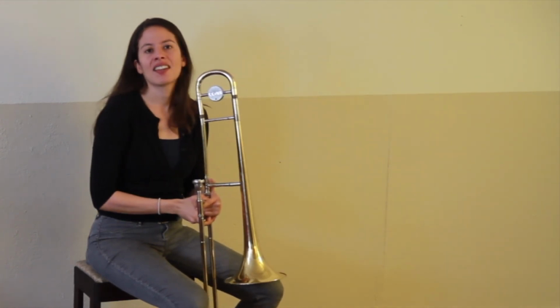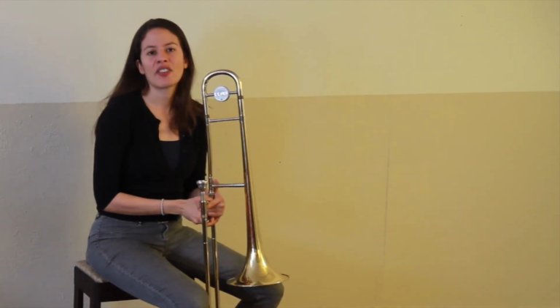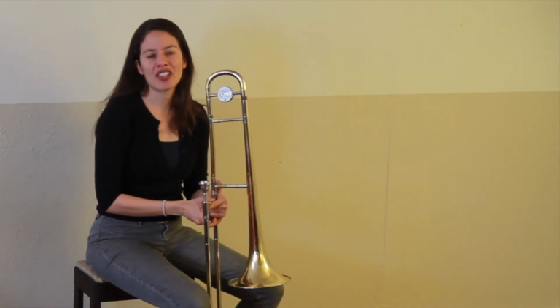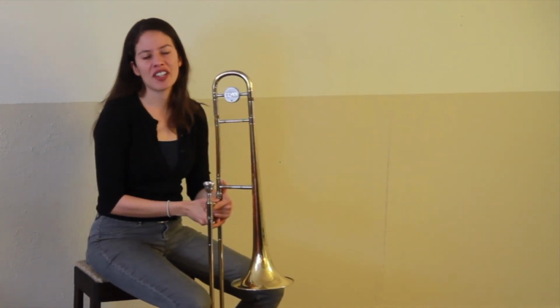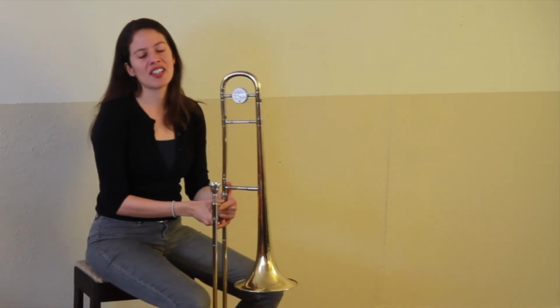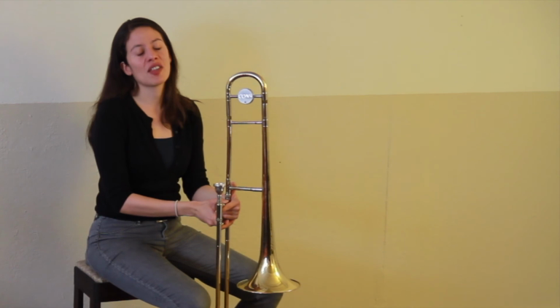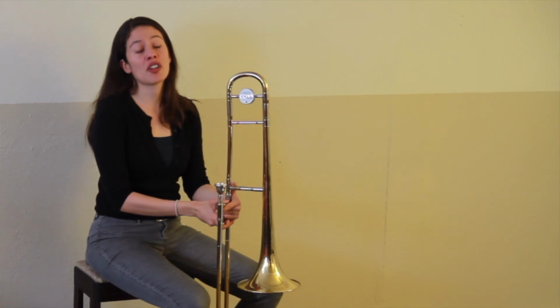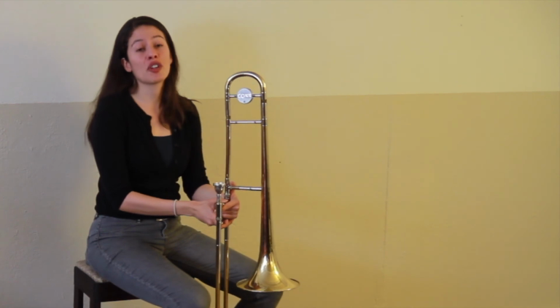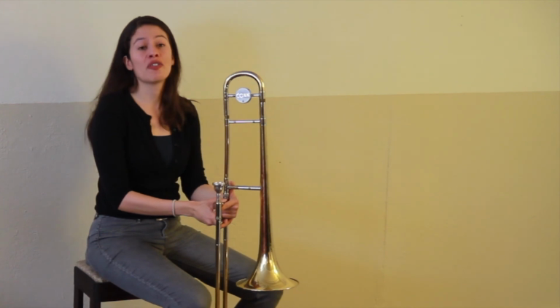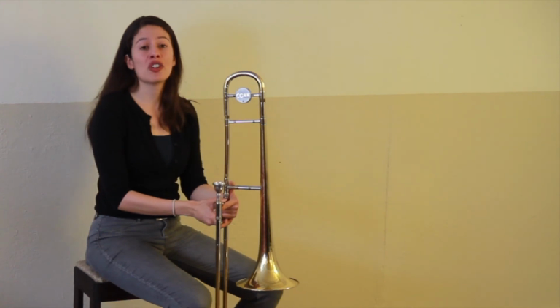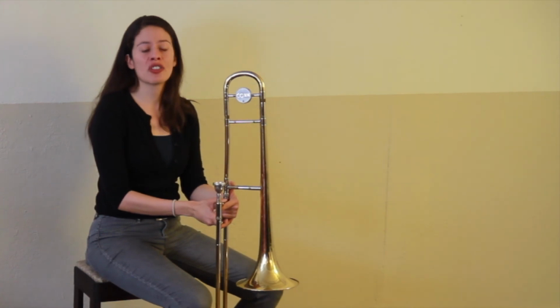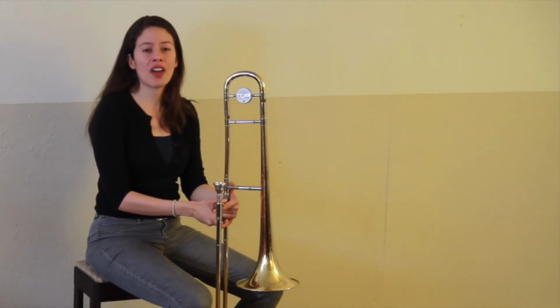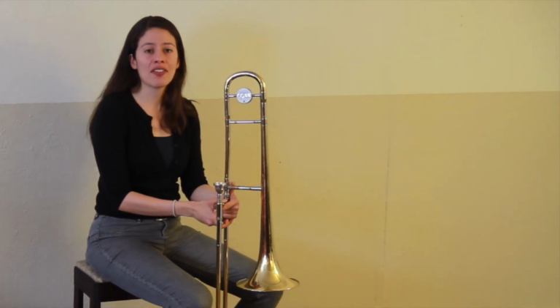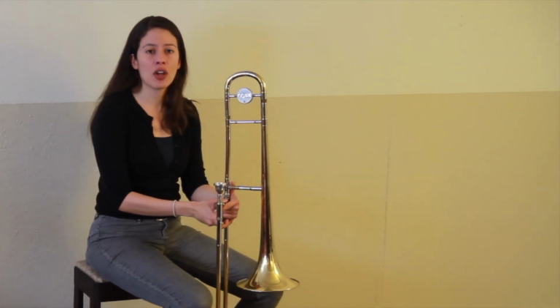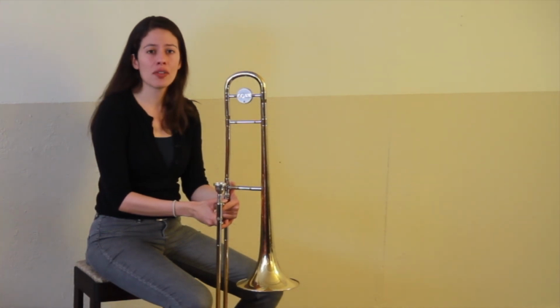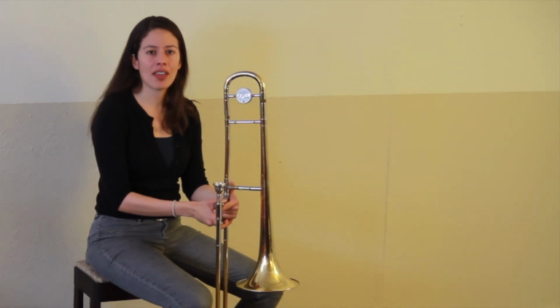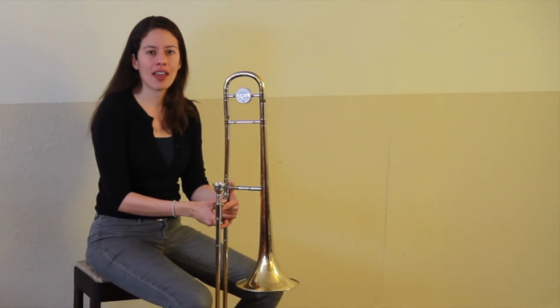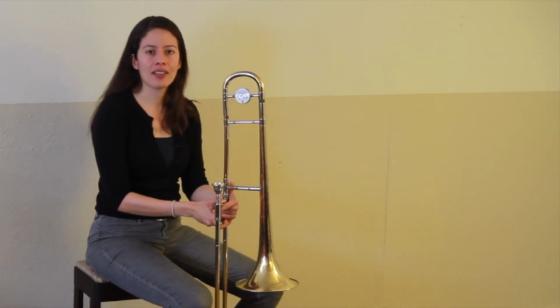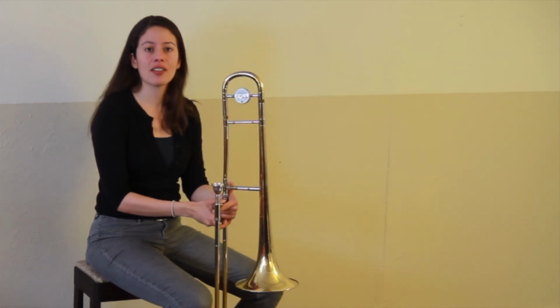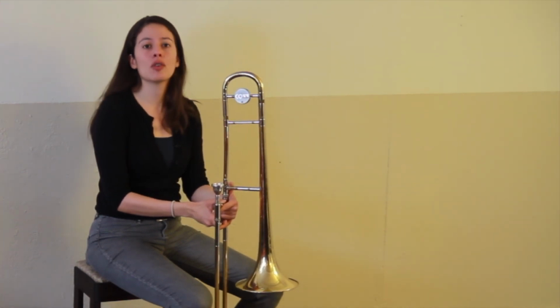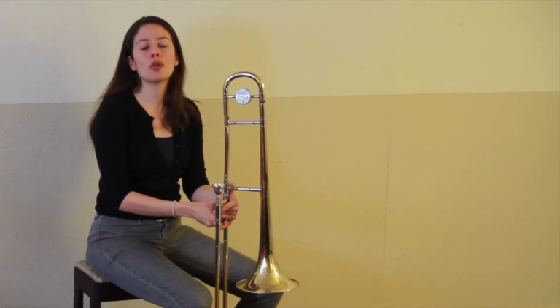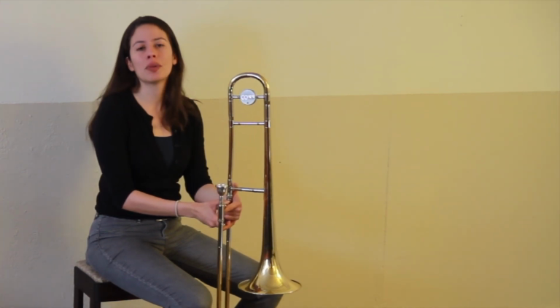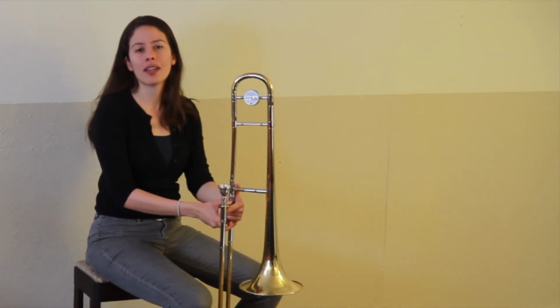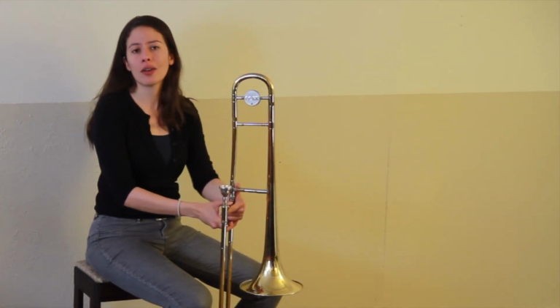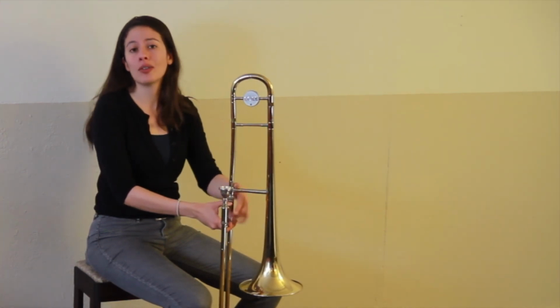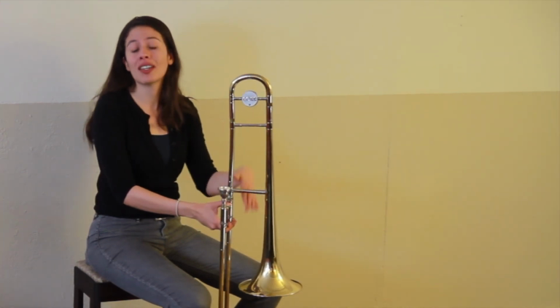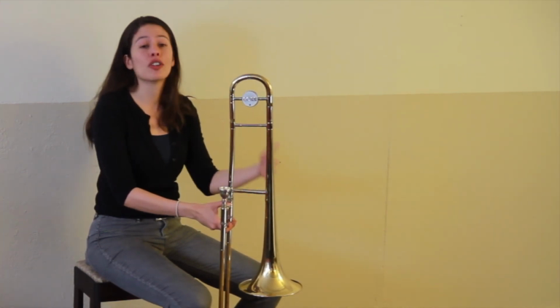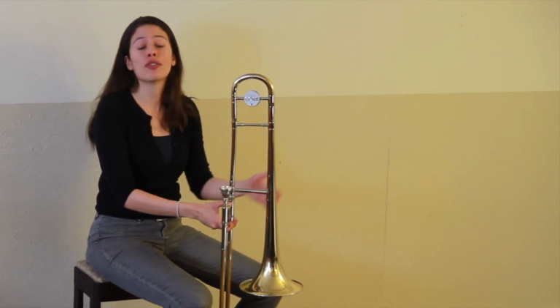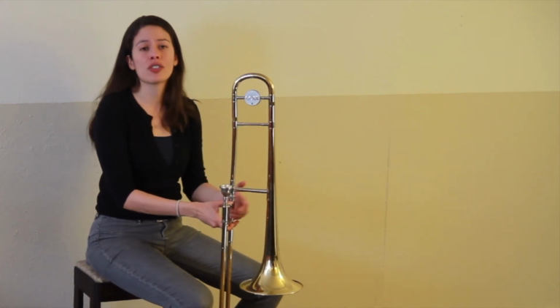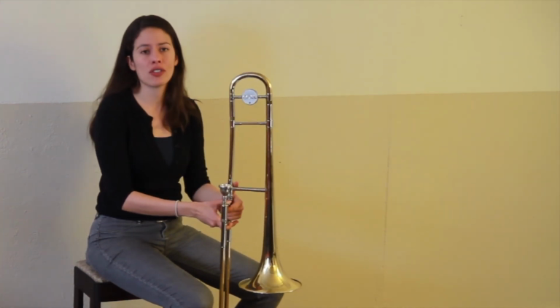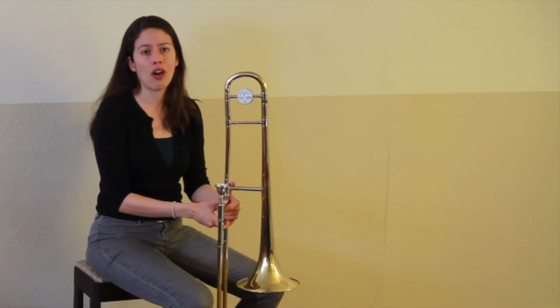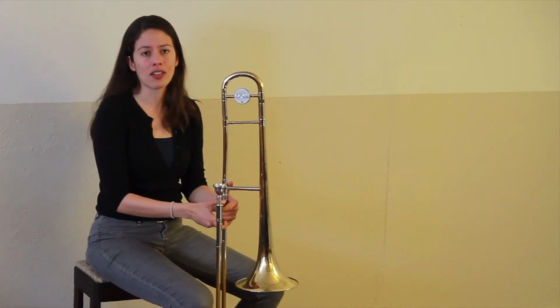Congratulations. Those are your first five notes, and you will play those in your first songs.